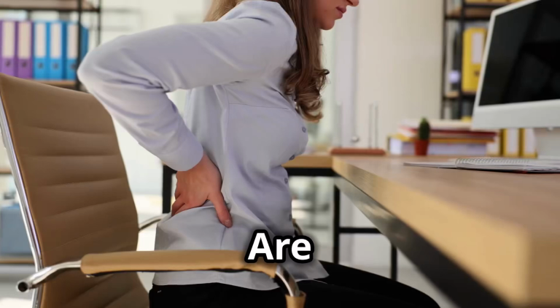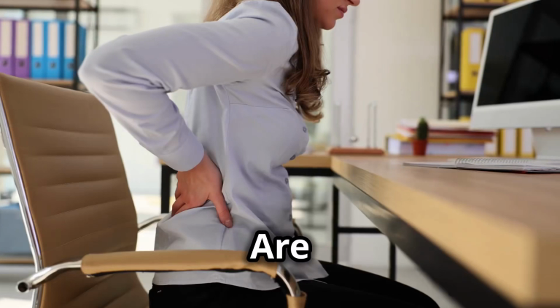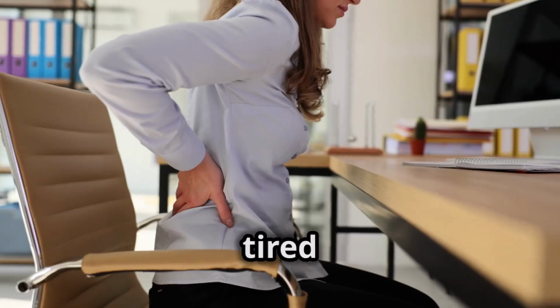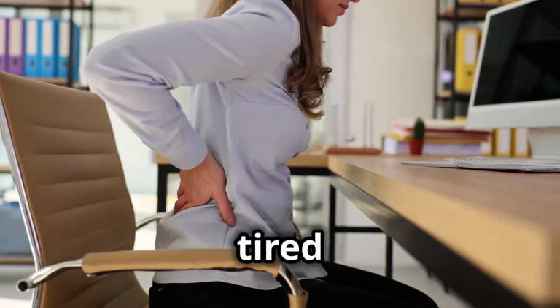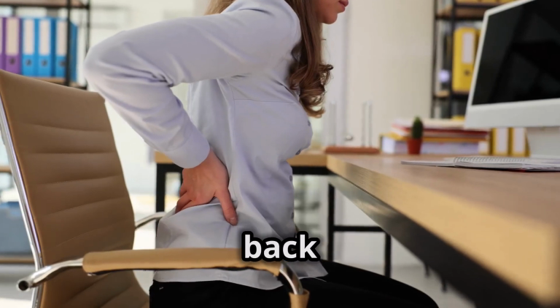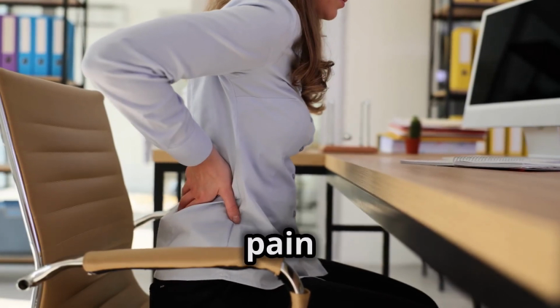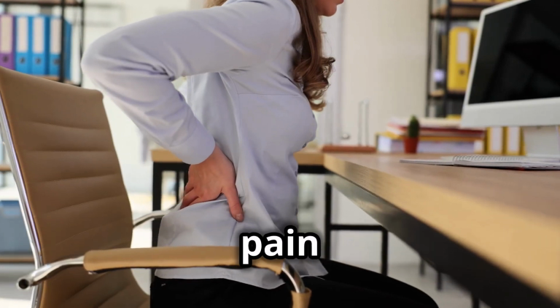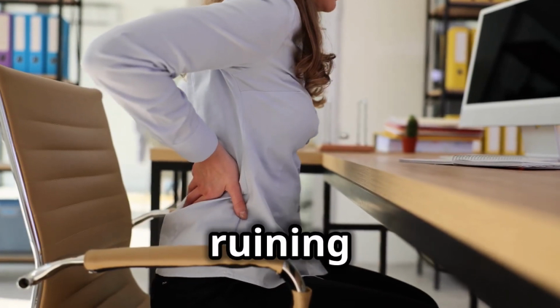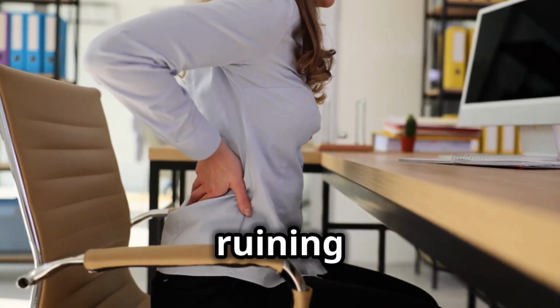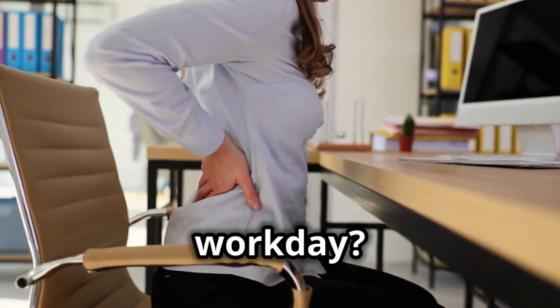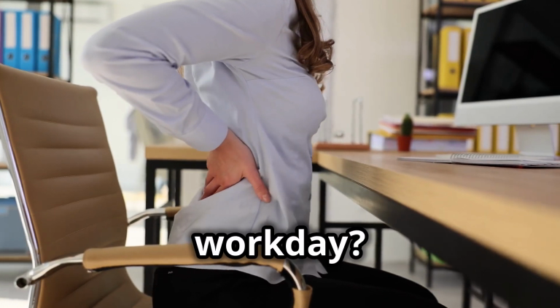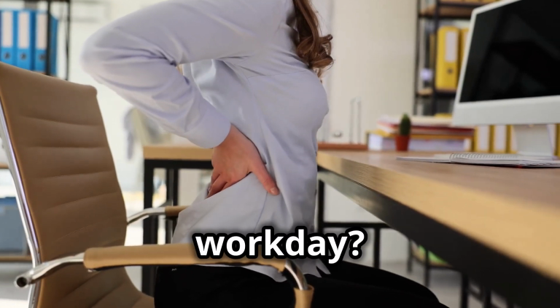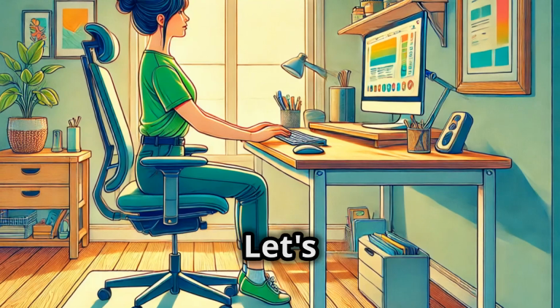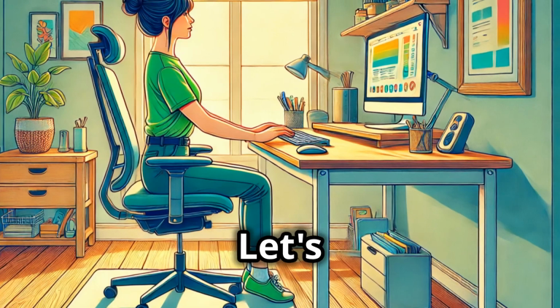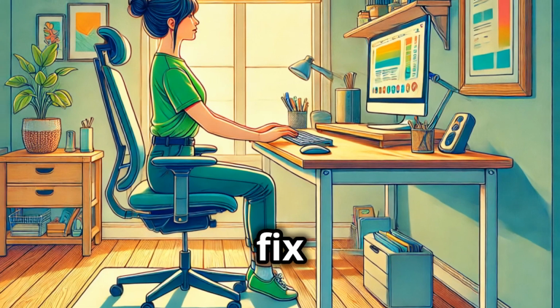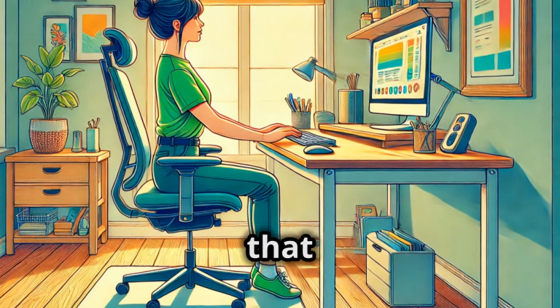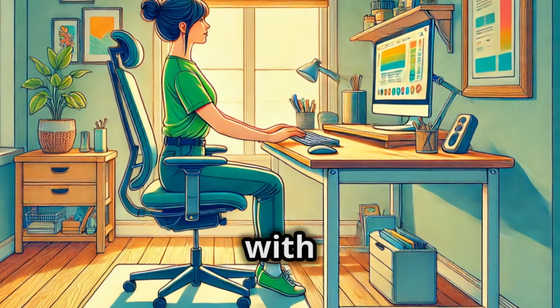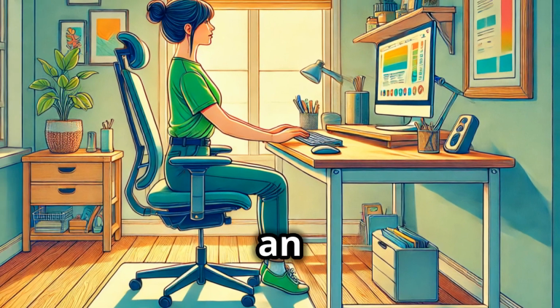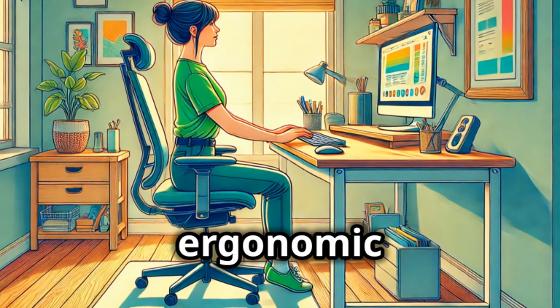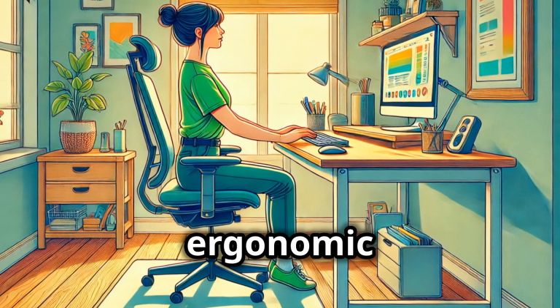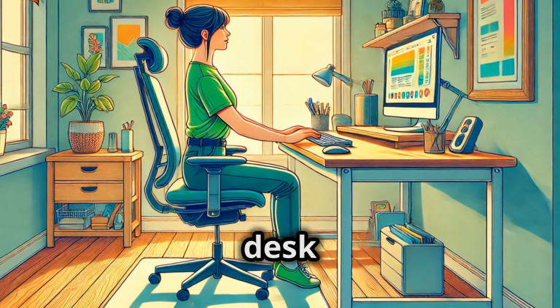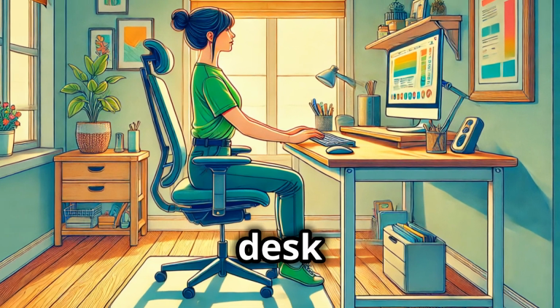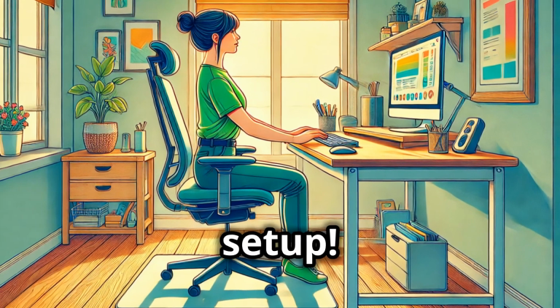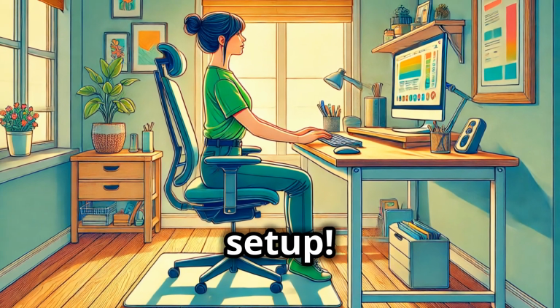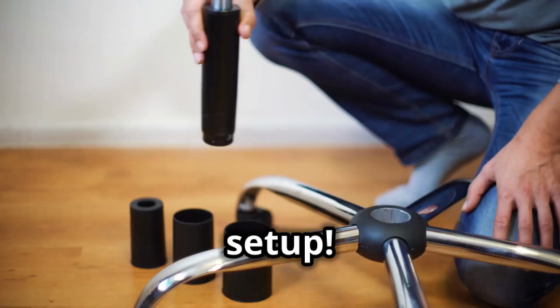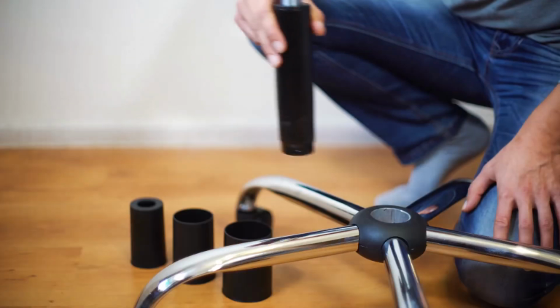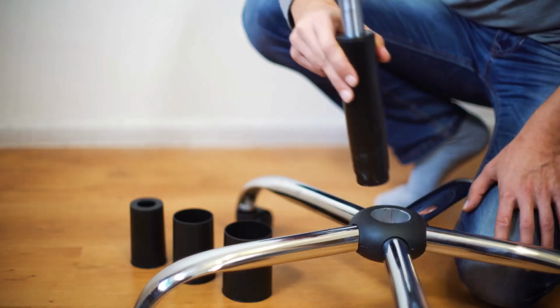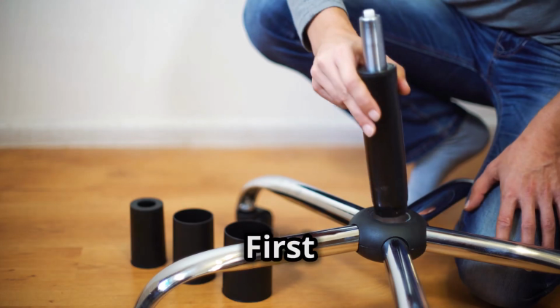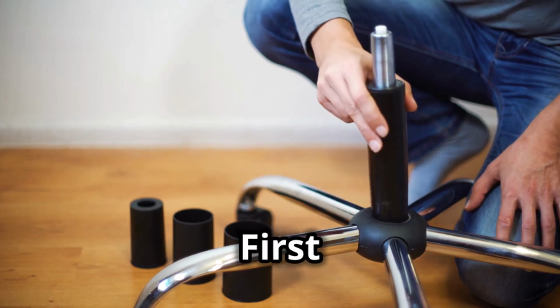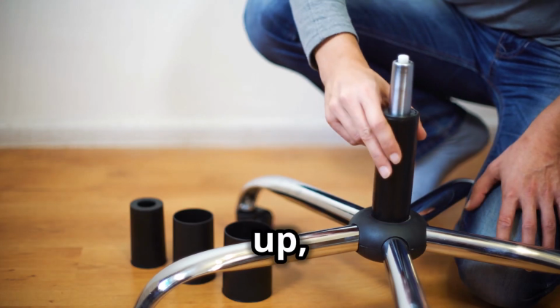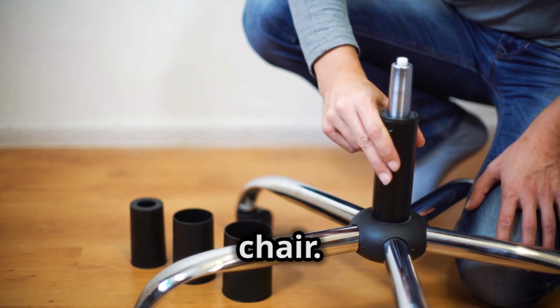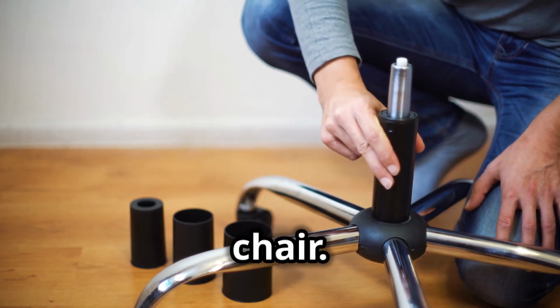Are you tired of back pain ruining your work day? Let's fix that with an ergonomic desk setup. First up, the chair.